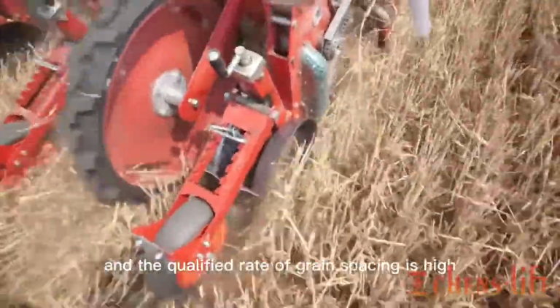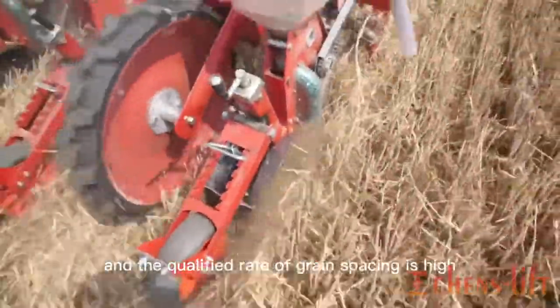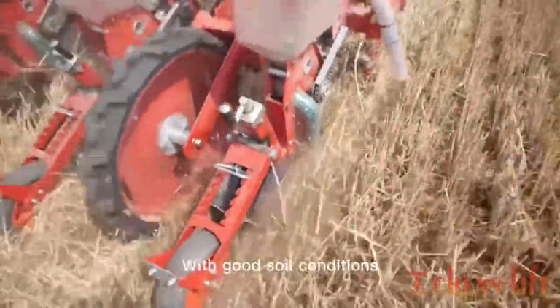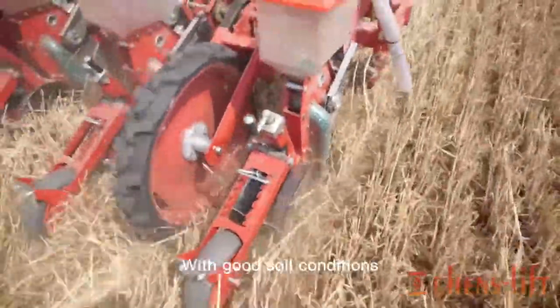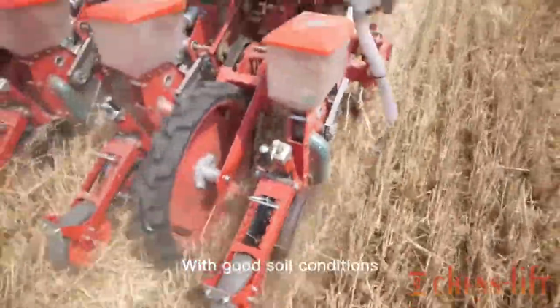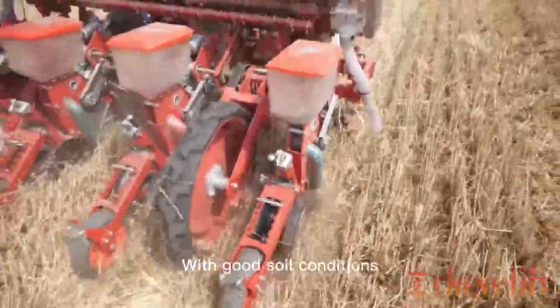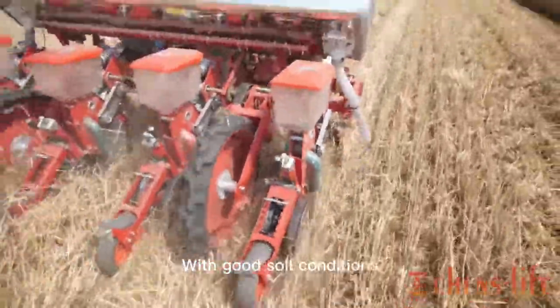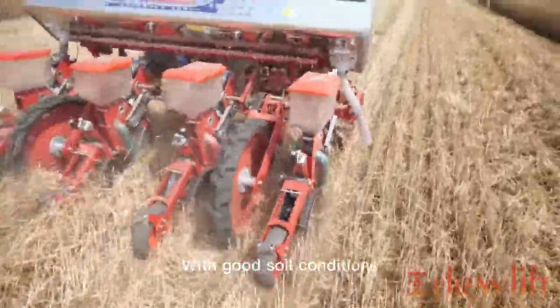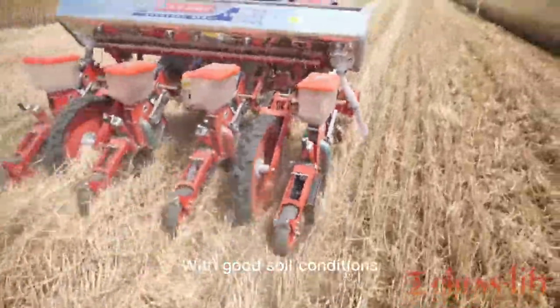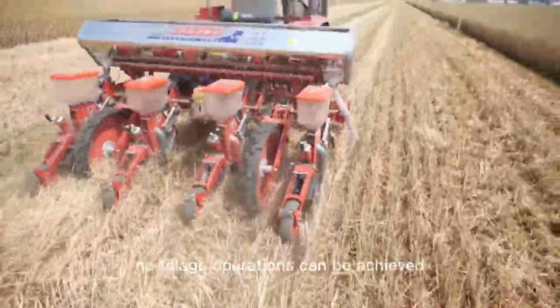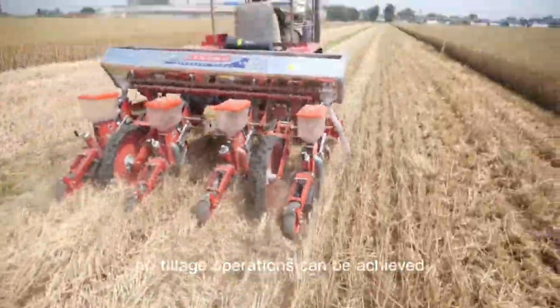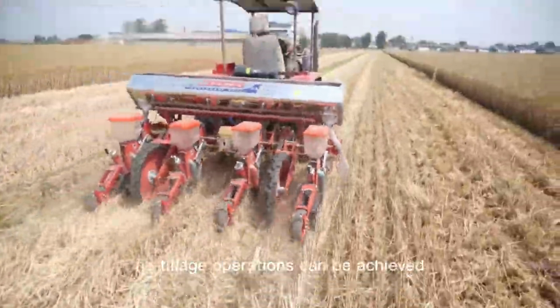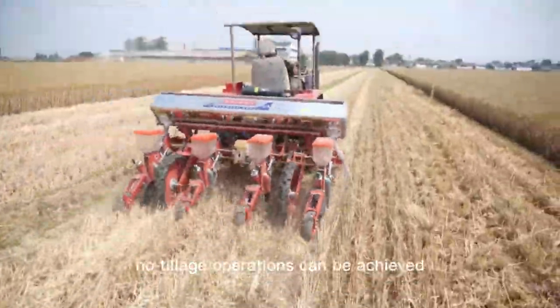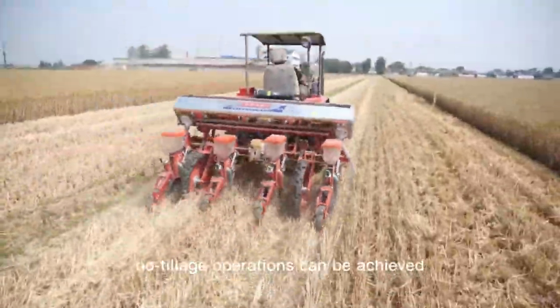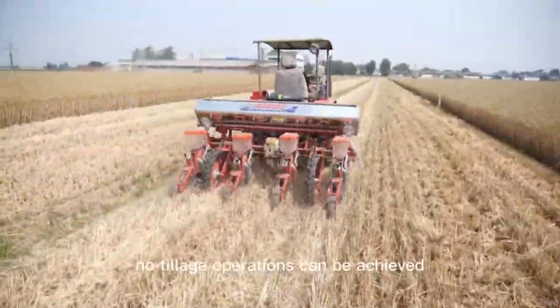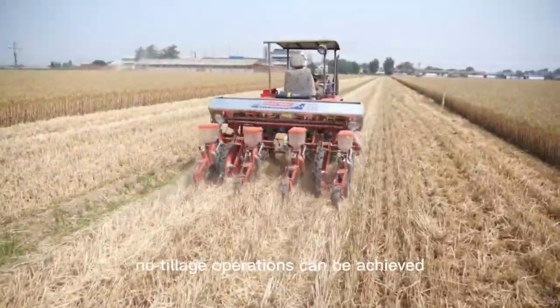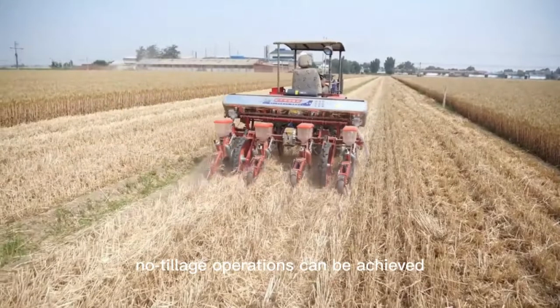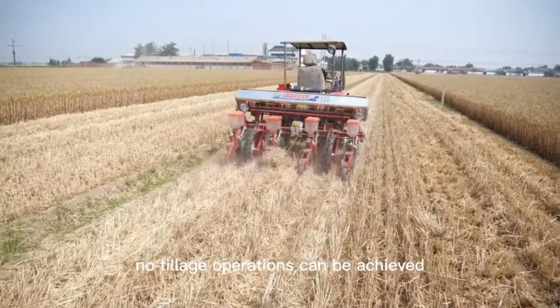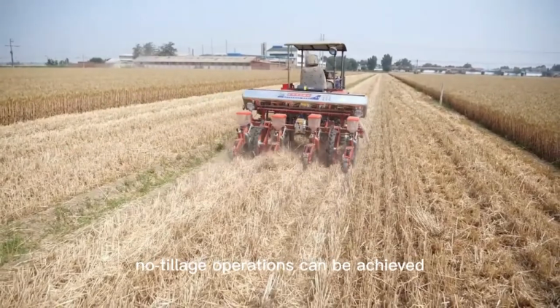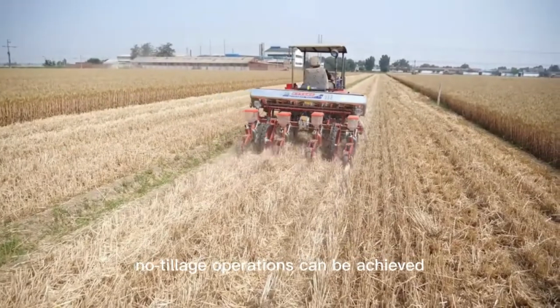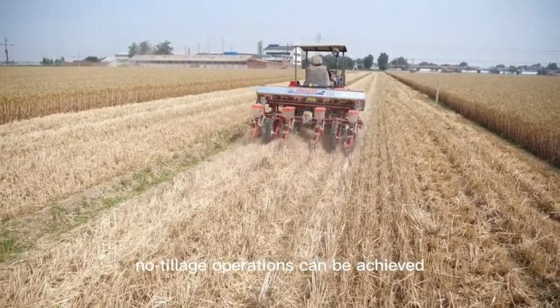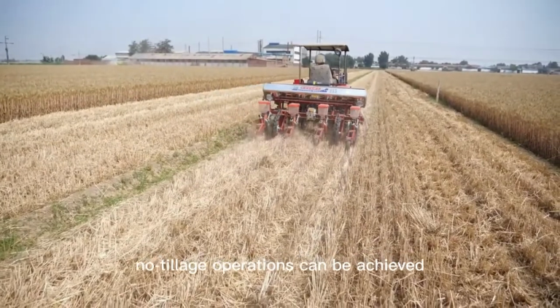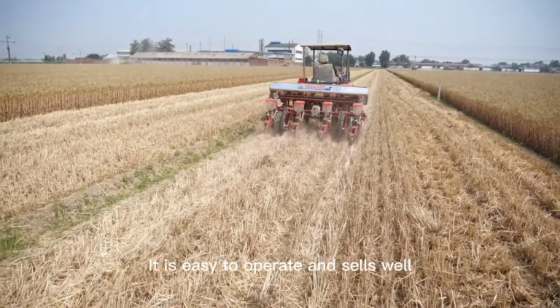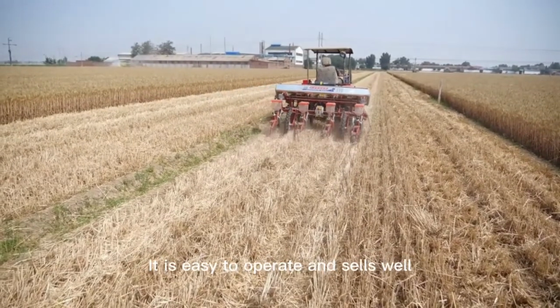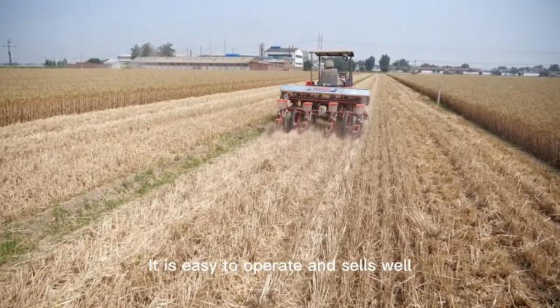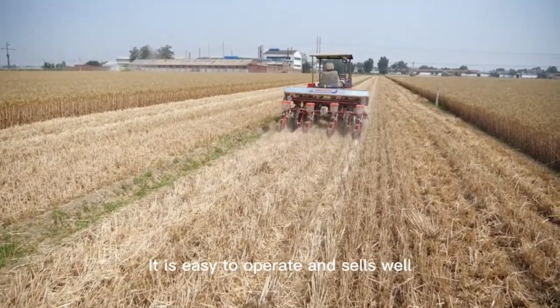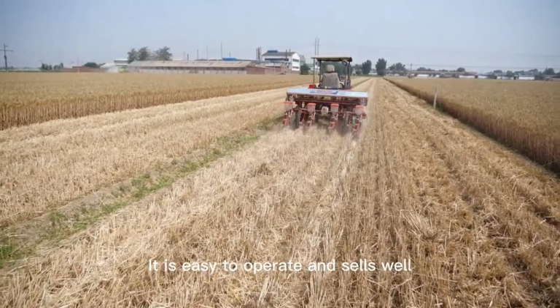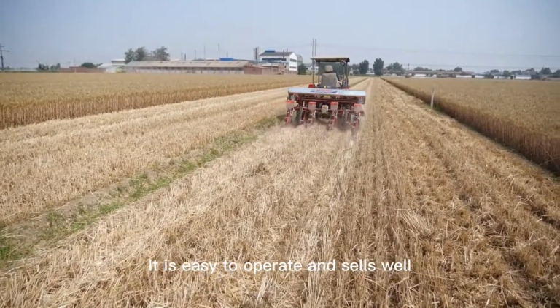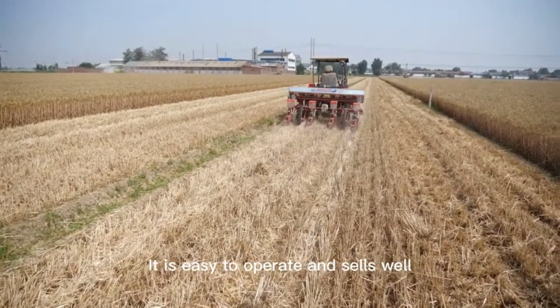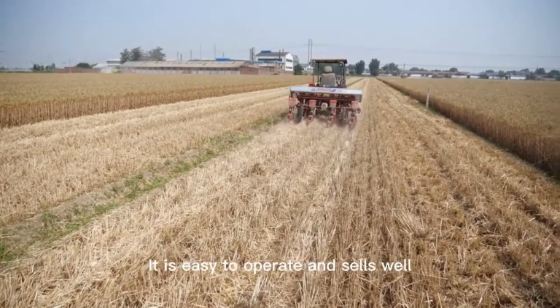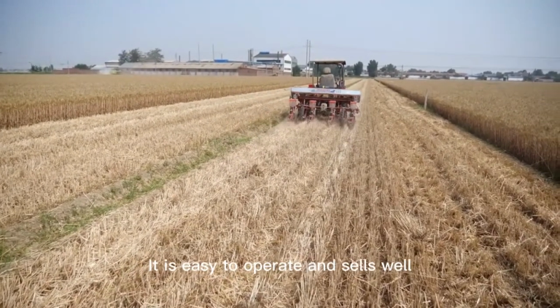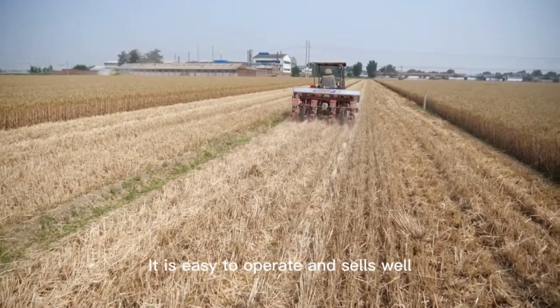With good soil conditions, no-tillage operations can be achieved. It is easy to operate and sells well.